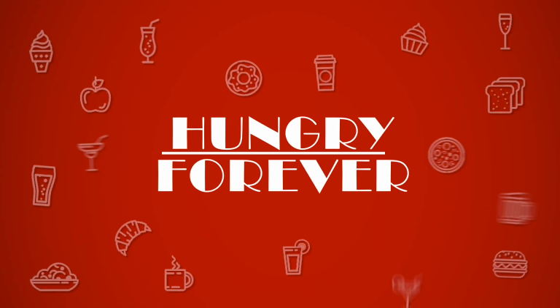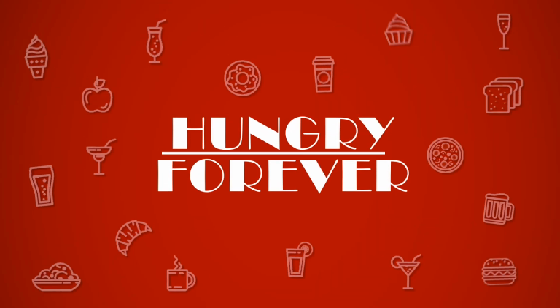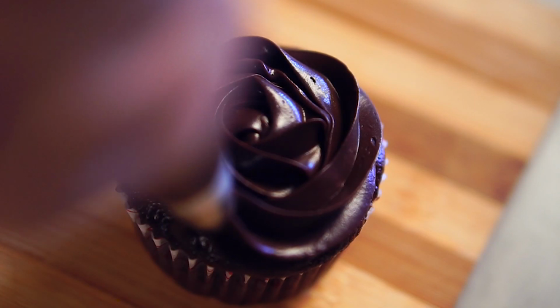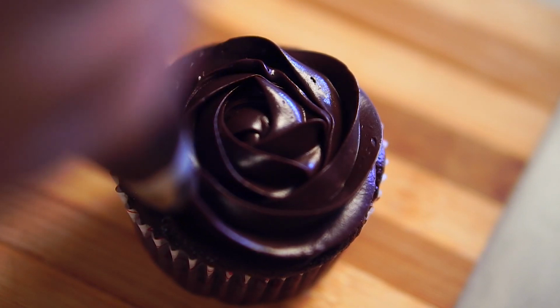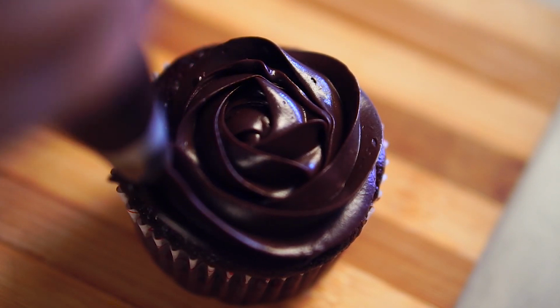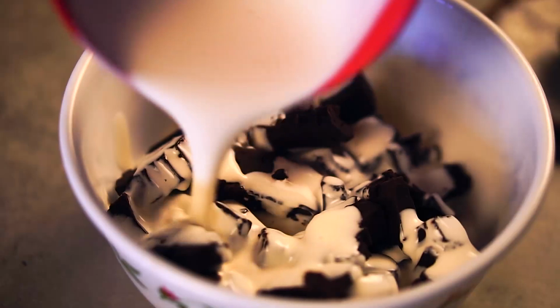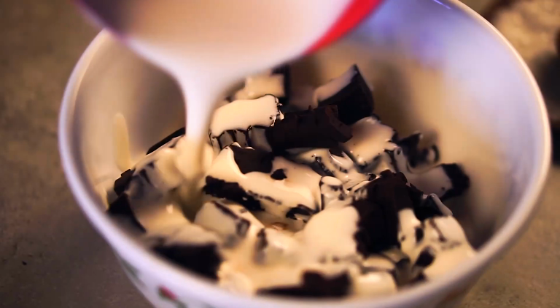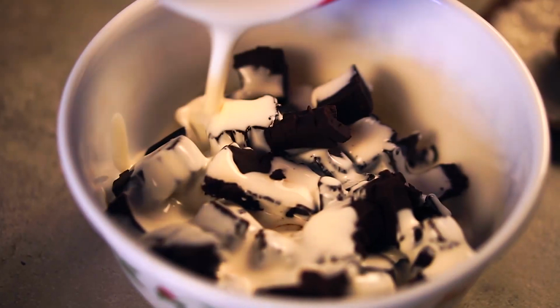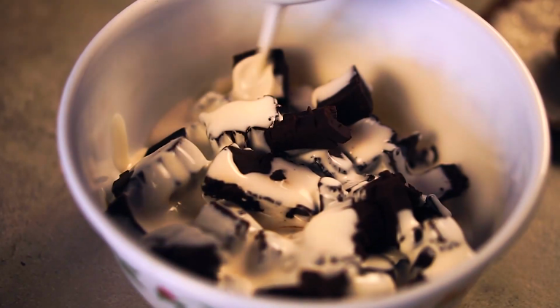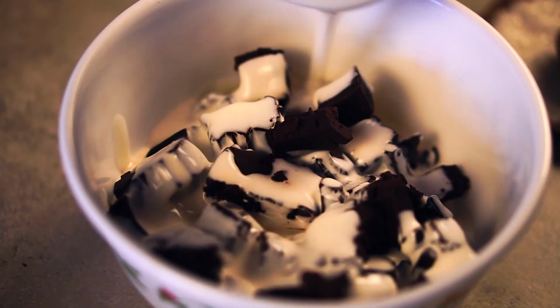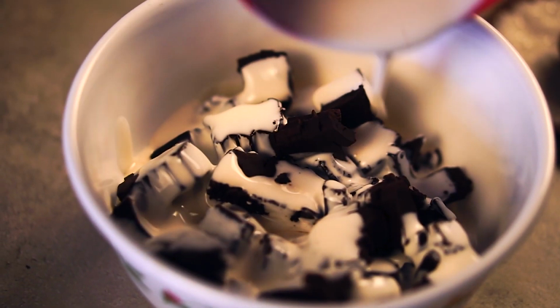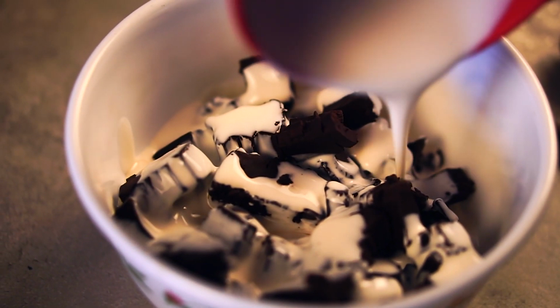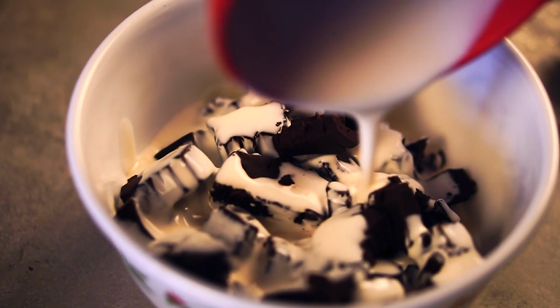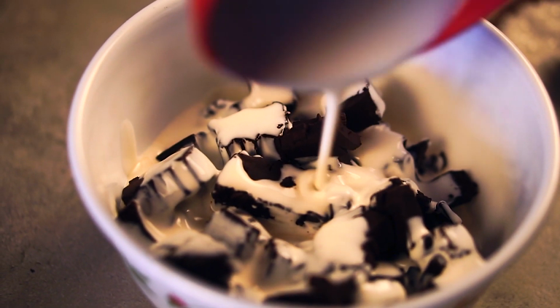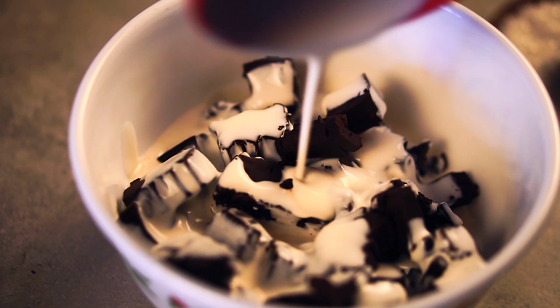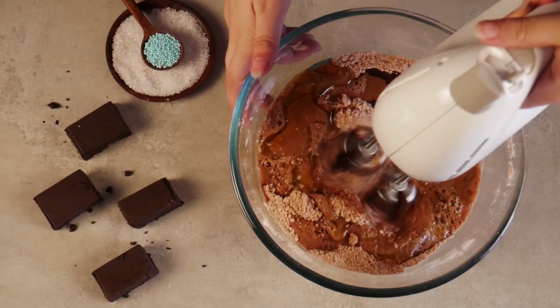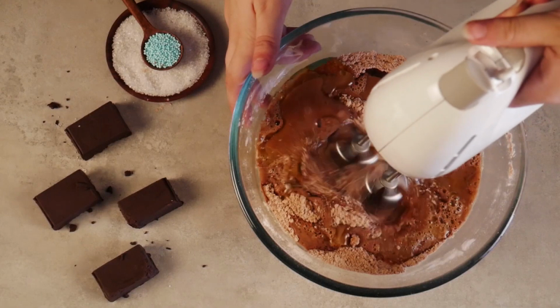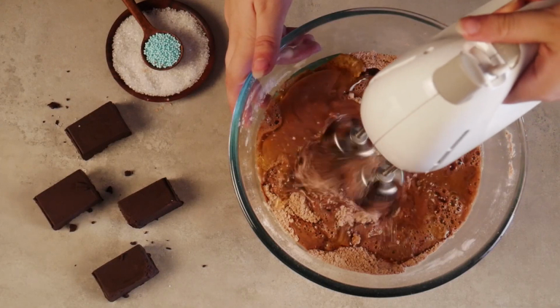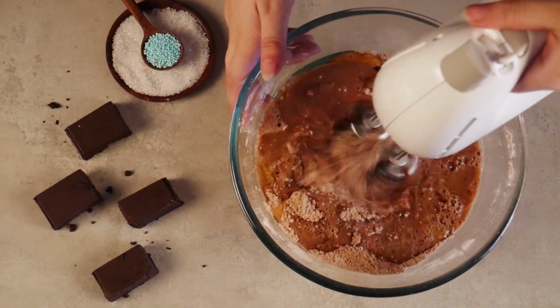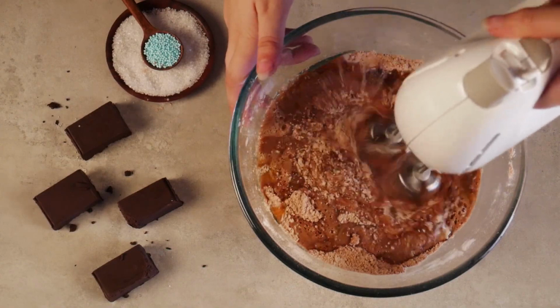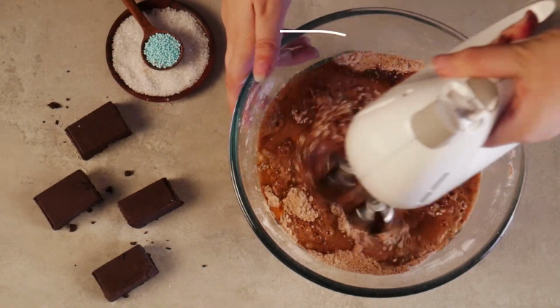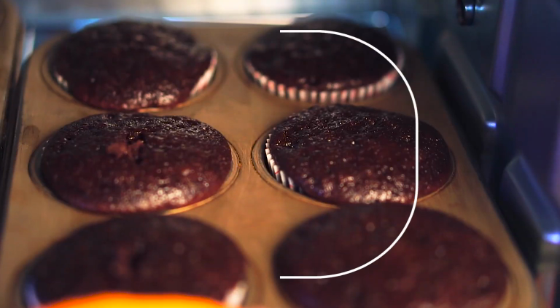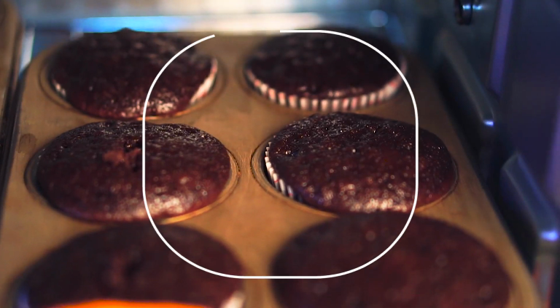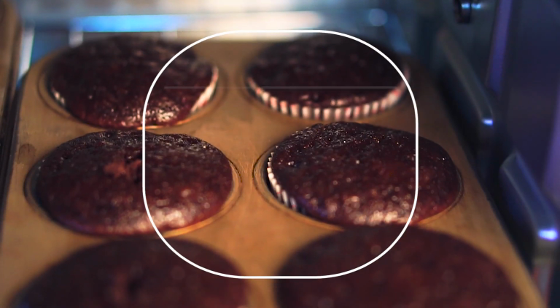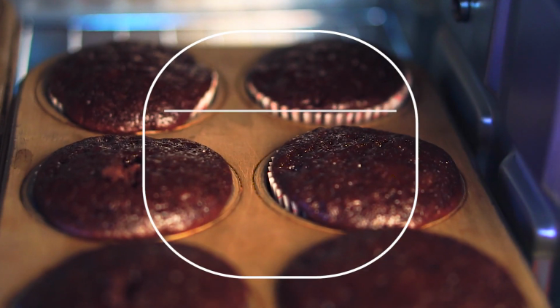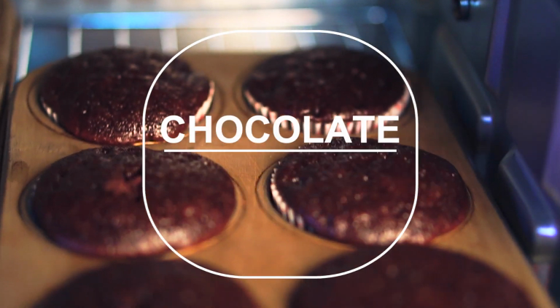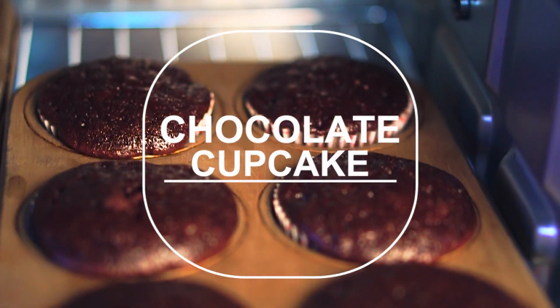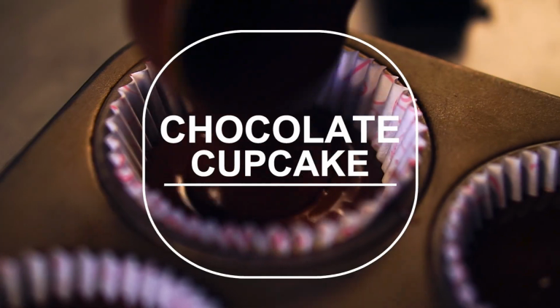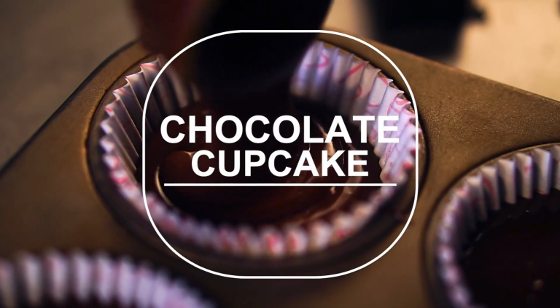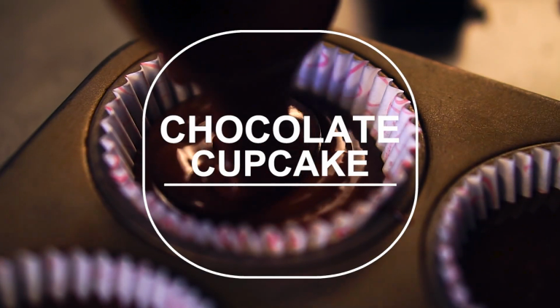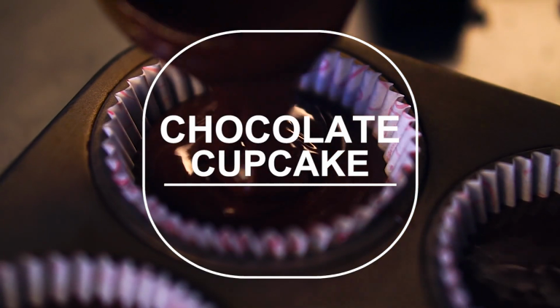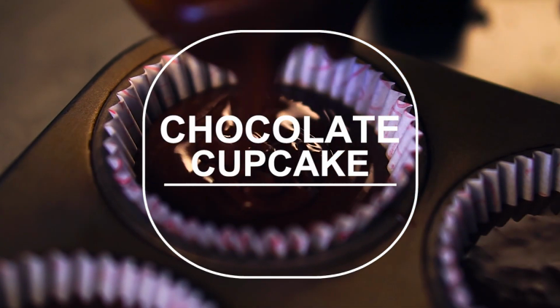Hey guys, welcome back to Hungry Forever's Kitchen. We have a delicious chocolate cupcake recipe in store for you today.